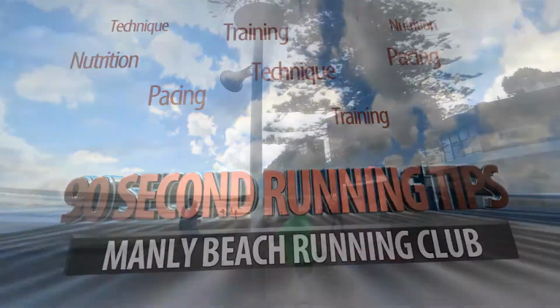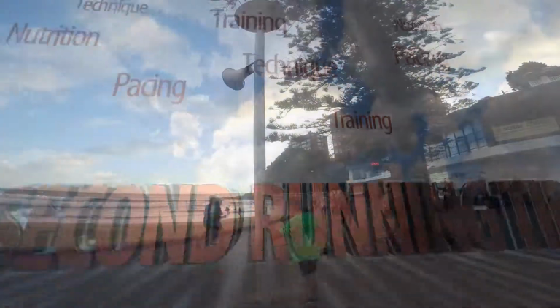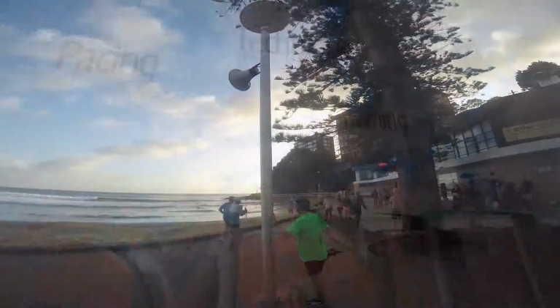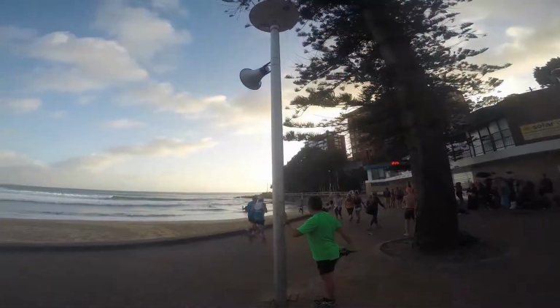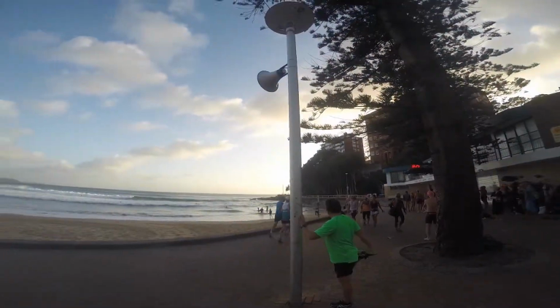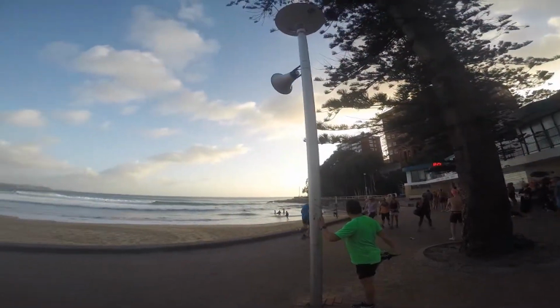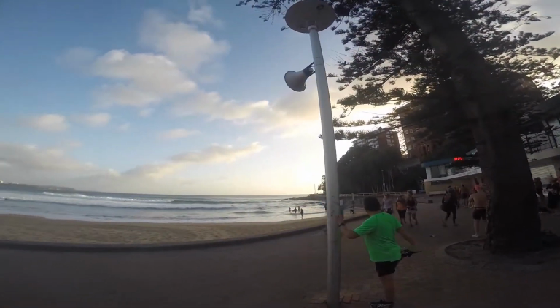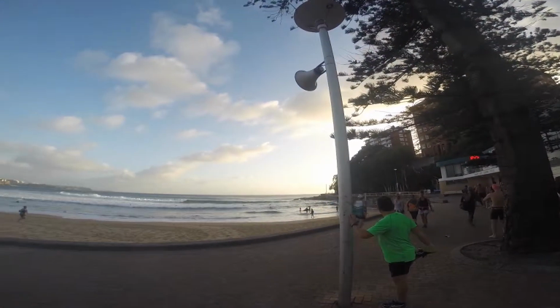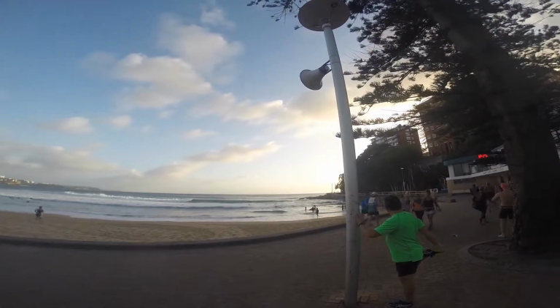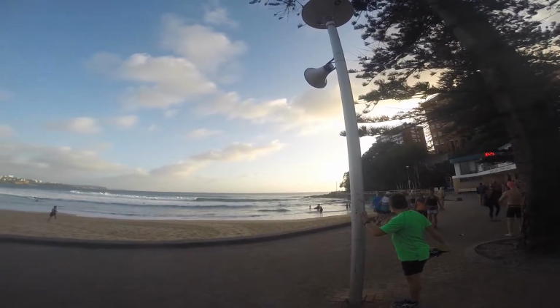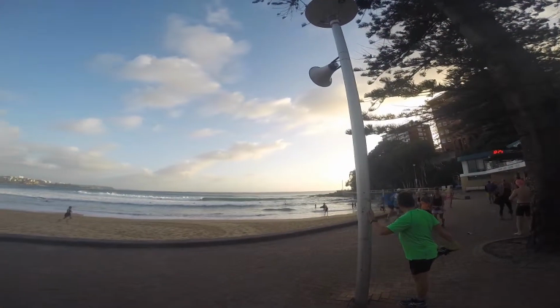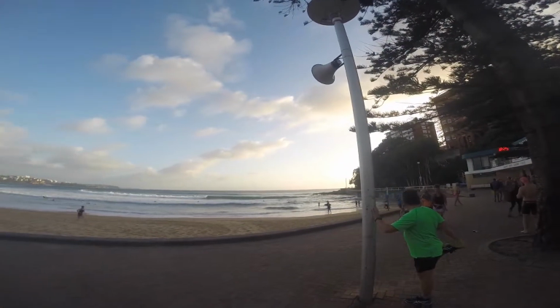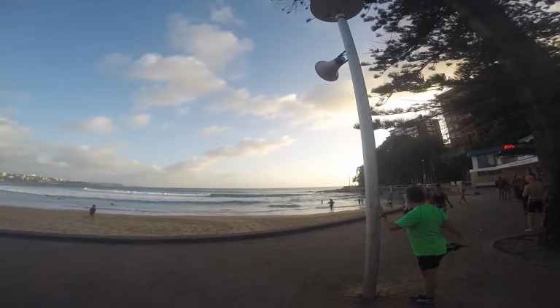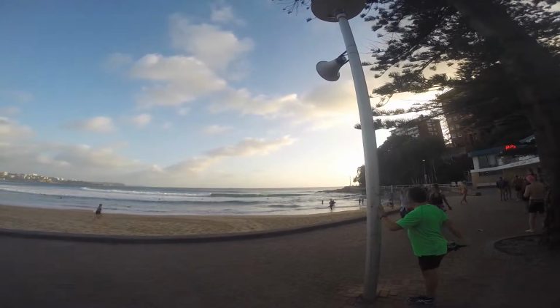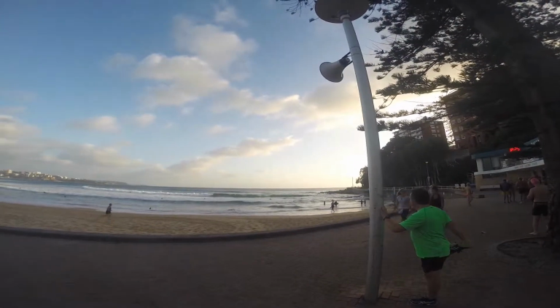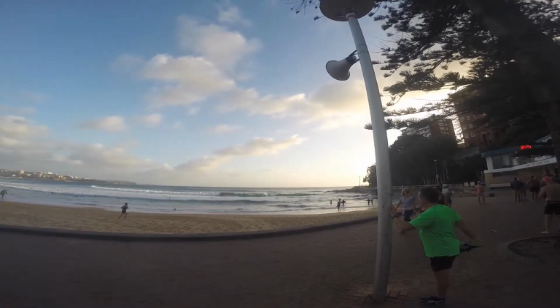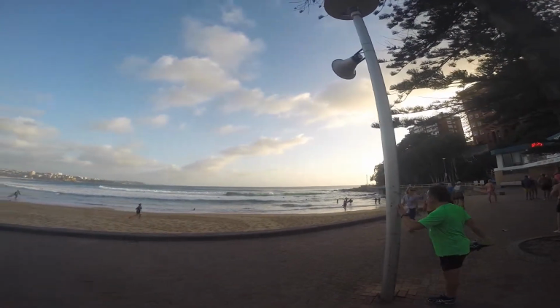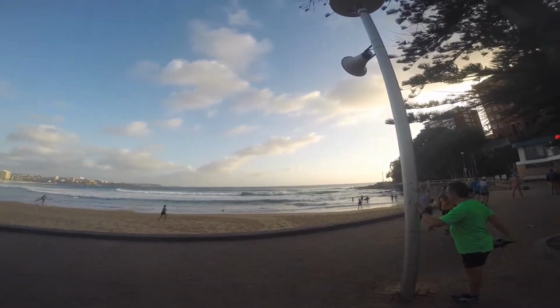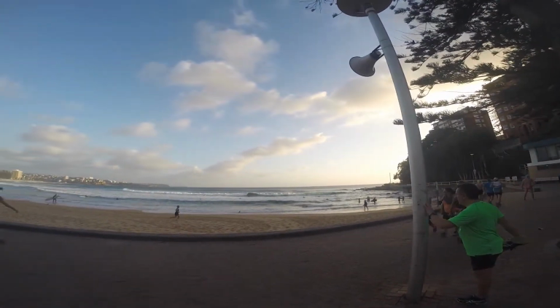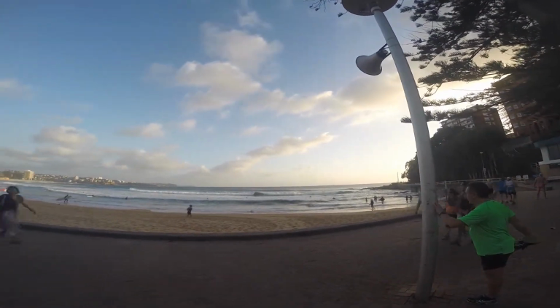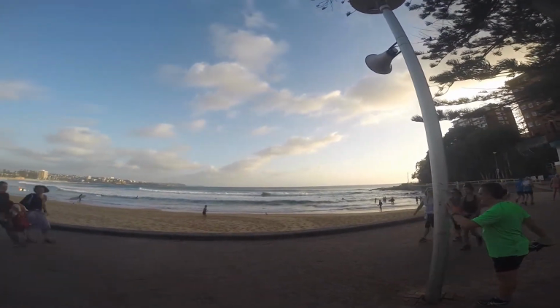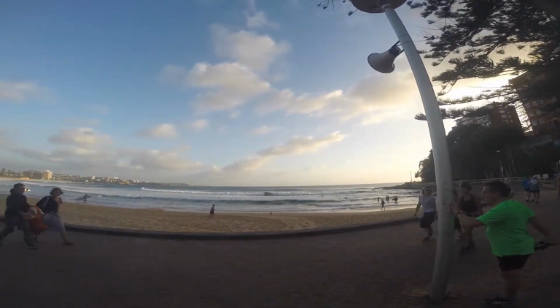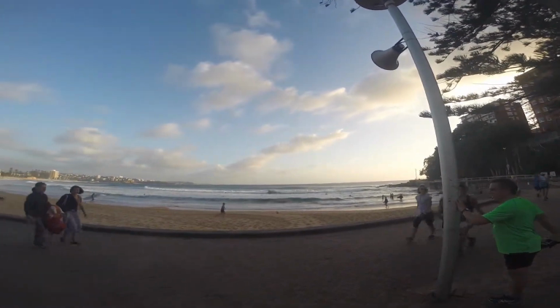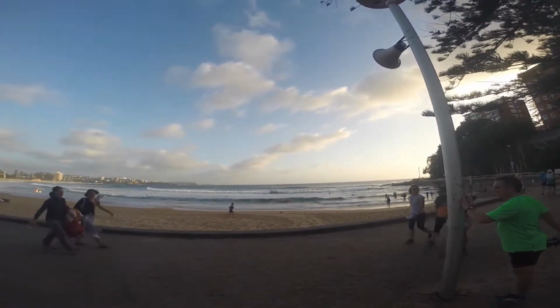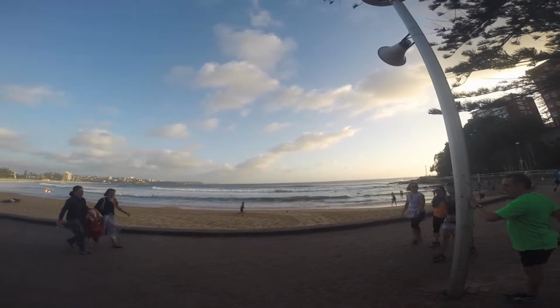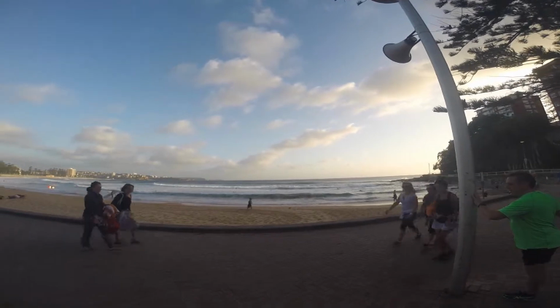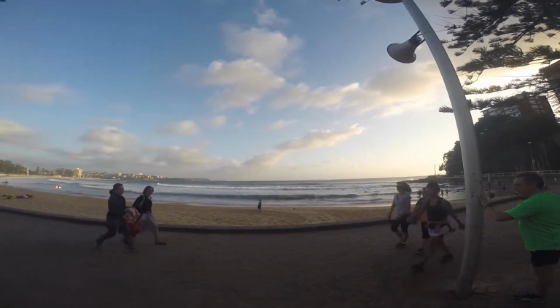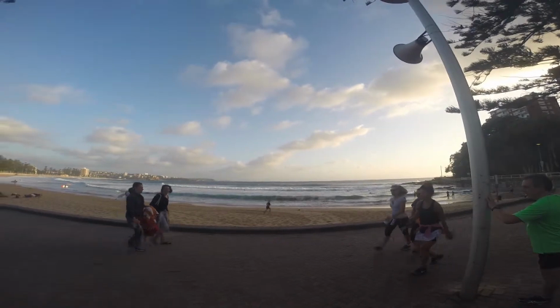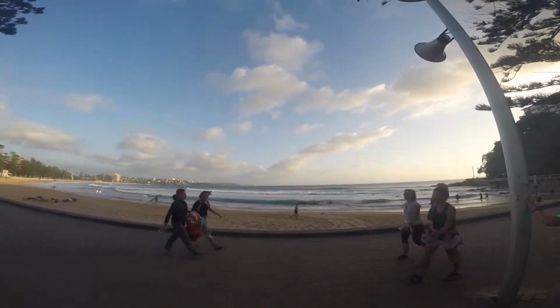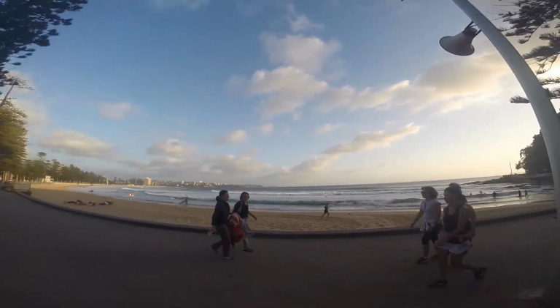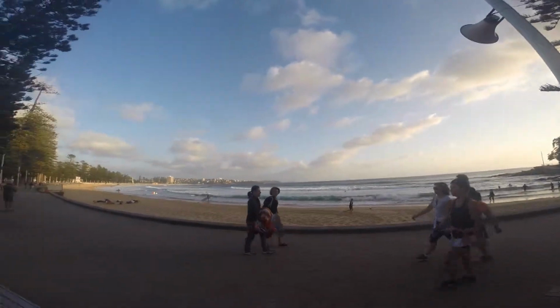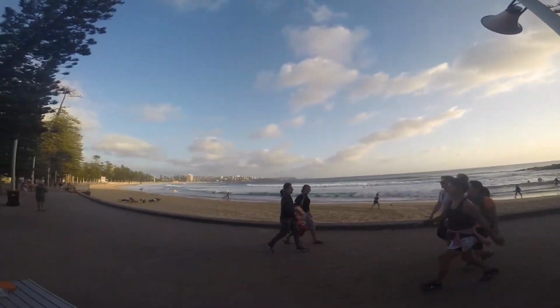Welcome to Manly Beach. This is Joe from Manly Beach Running Club. This is the beach today — looking pretty awesome.